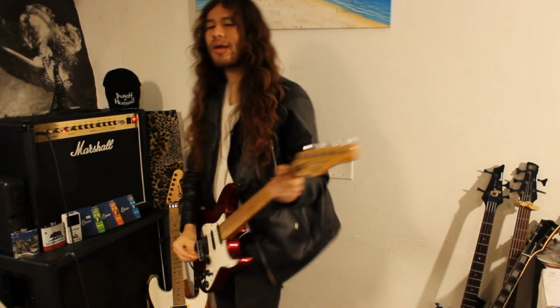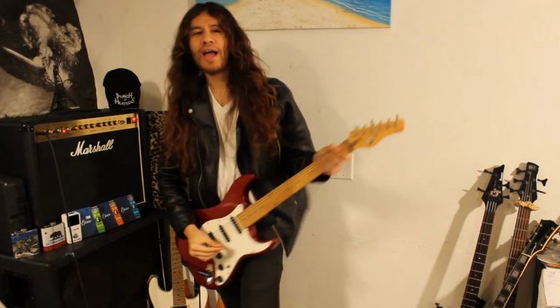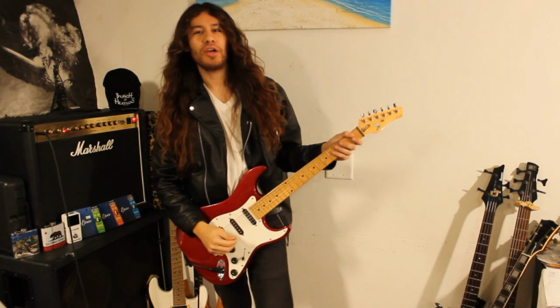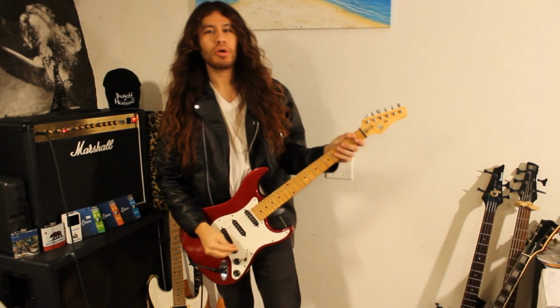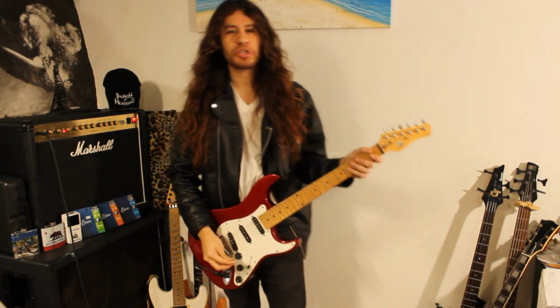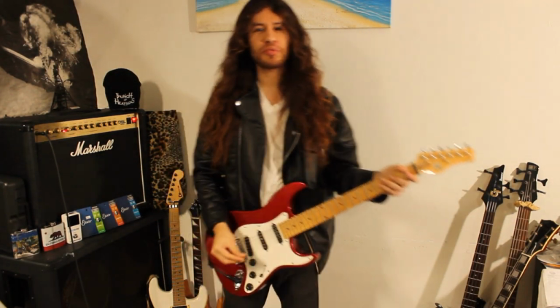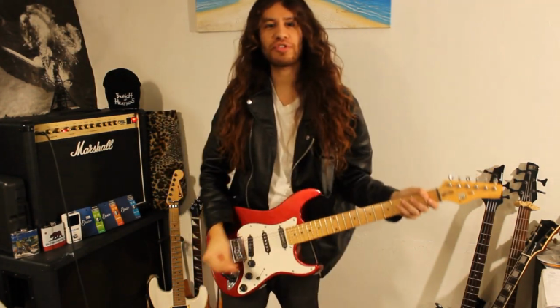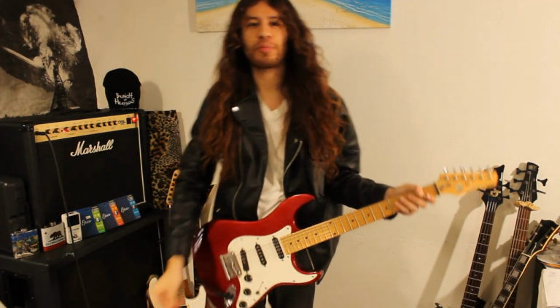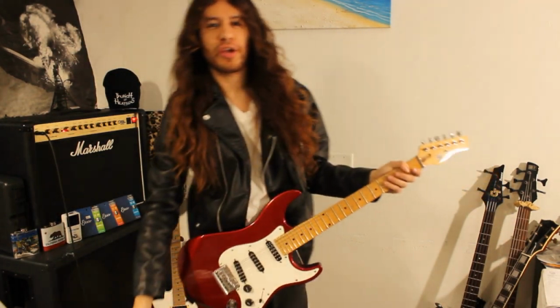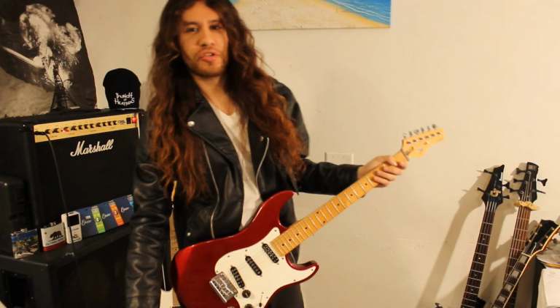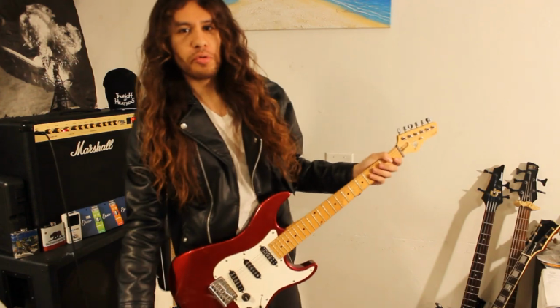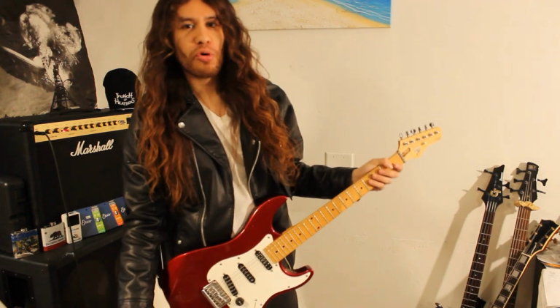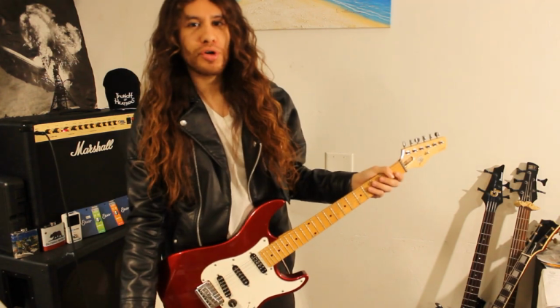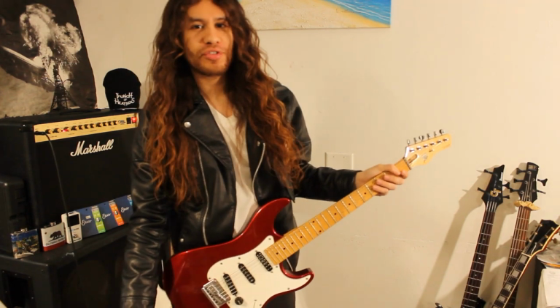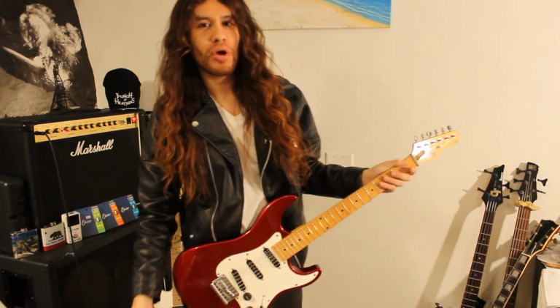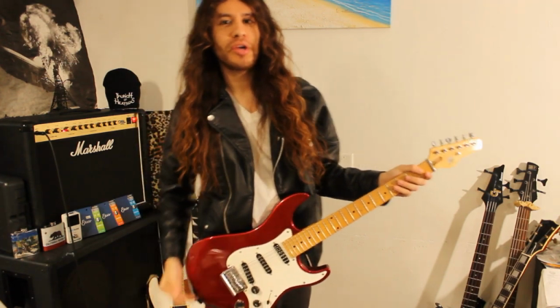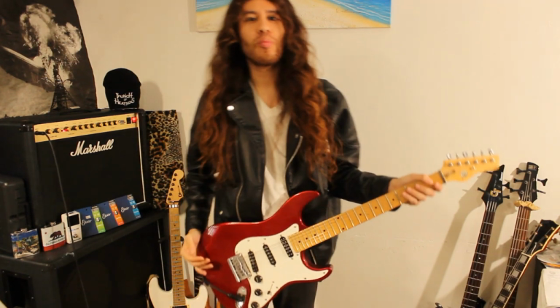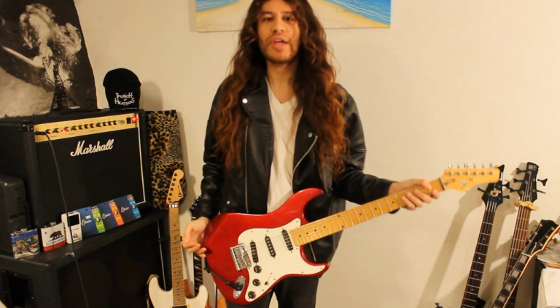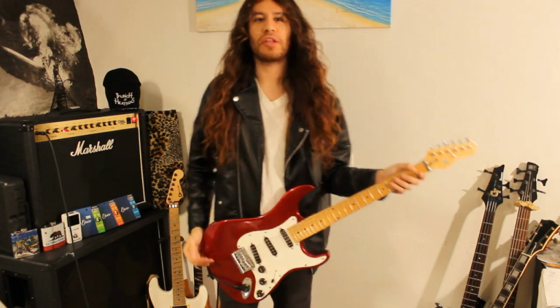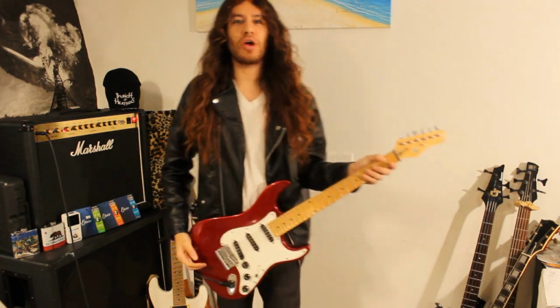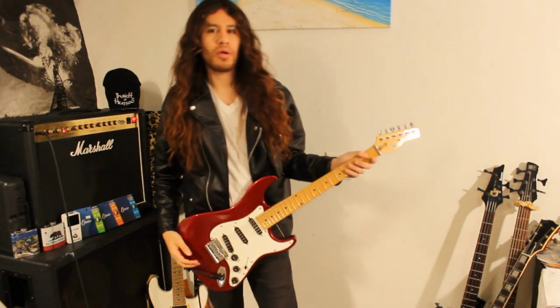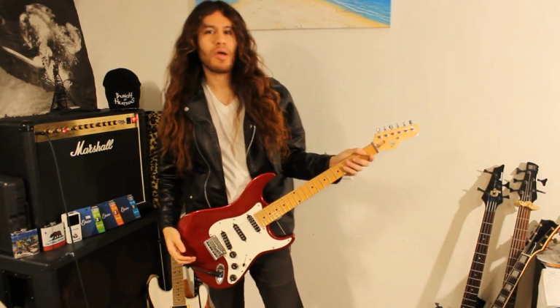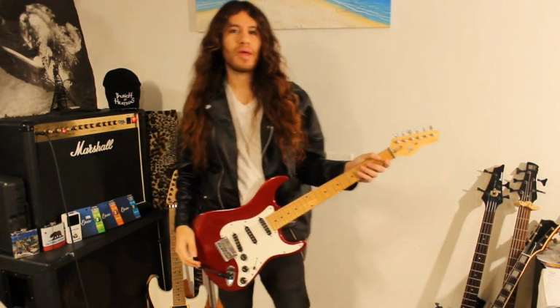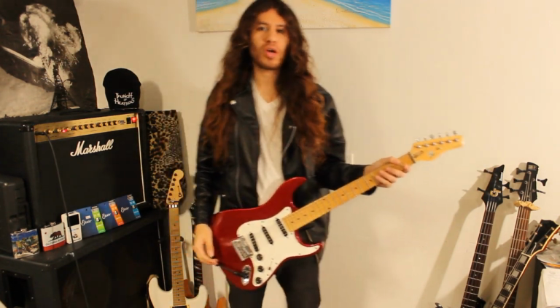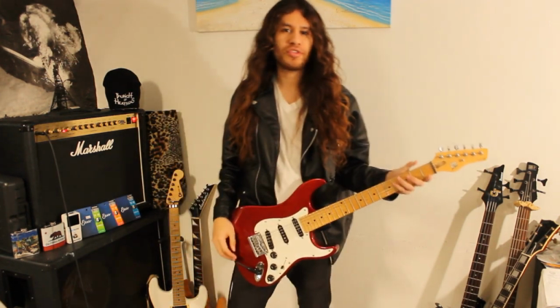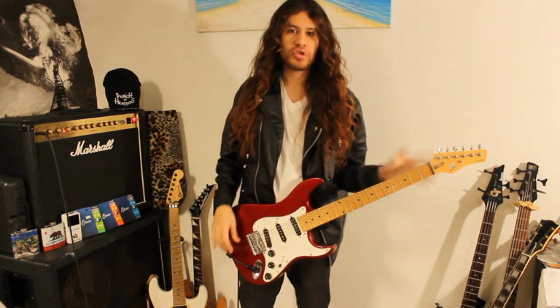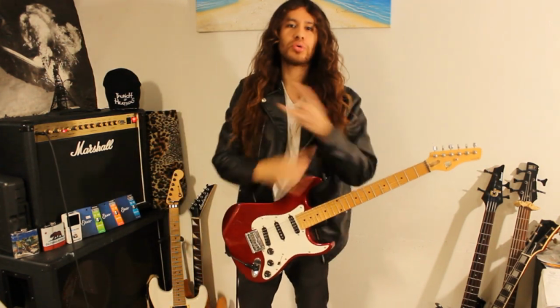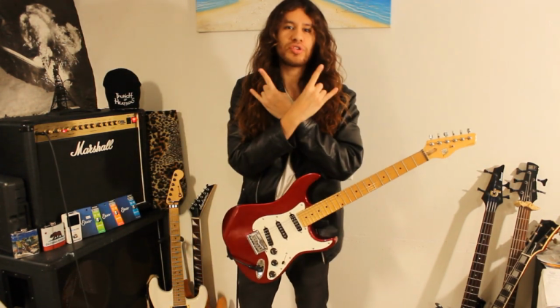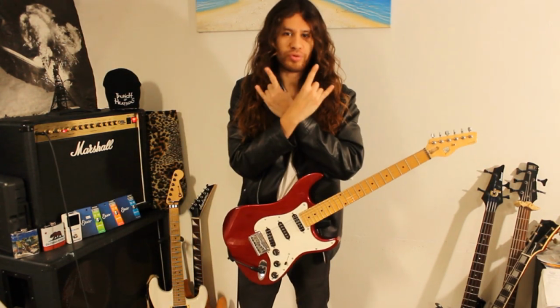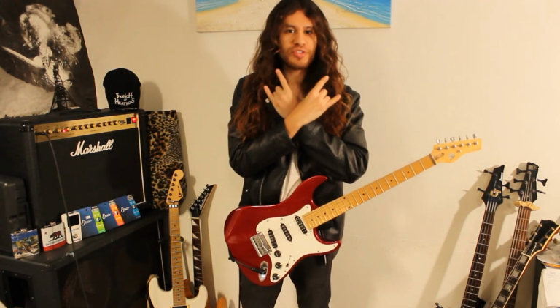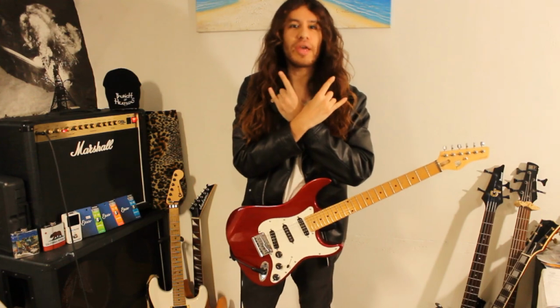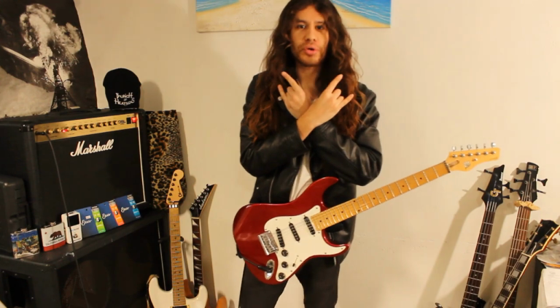Hi, welcome to G's Music Supply, and today we'll be going over the song Breaking the Law by Metal God's Judas Priest. Enjoy.